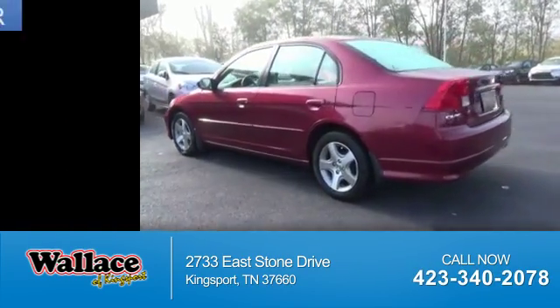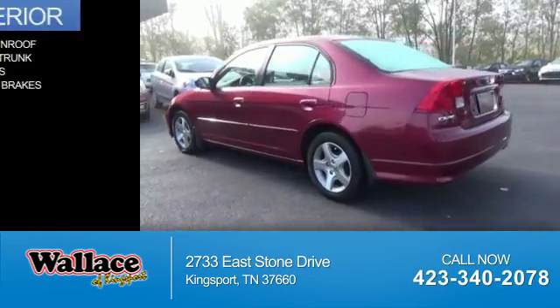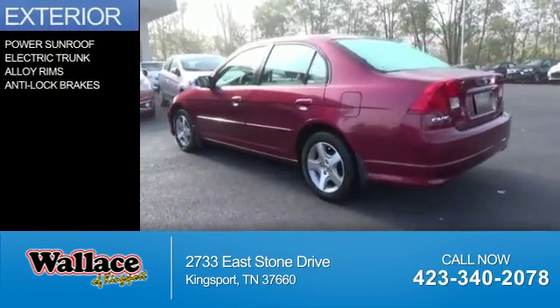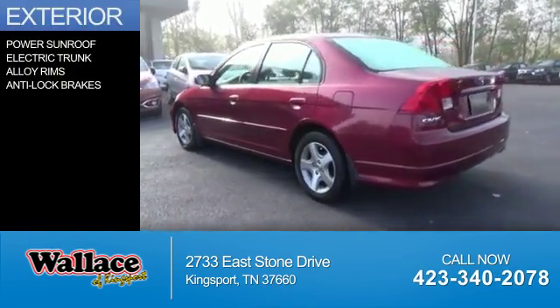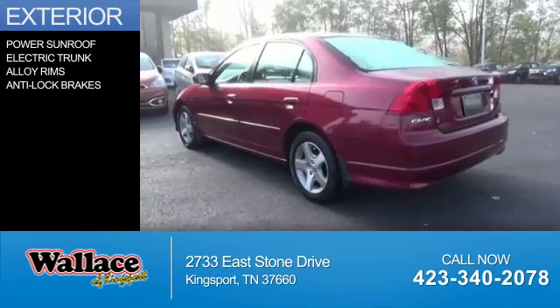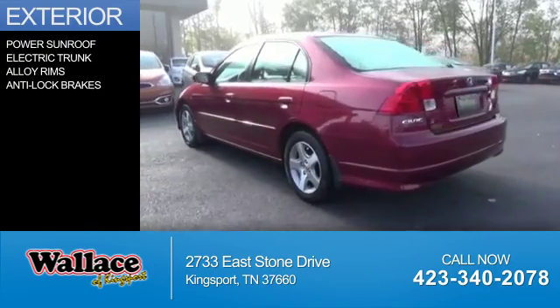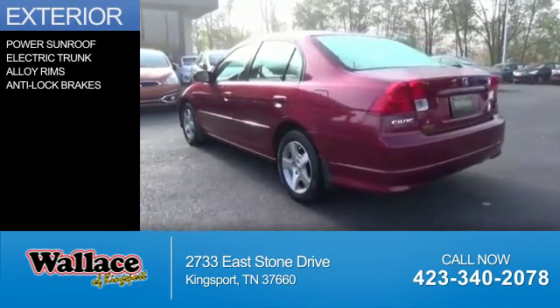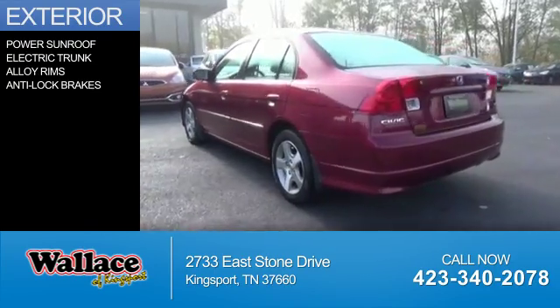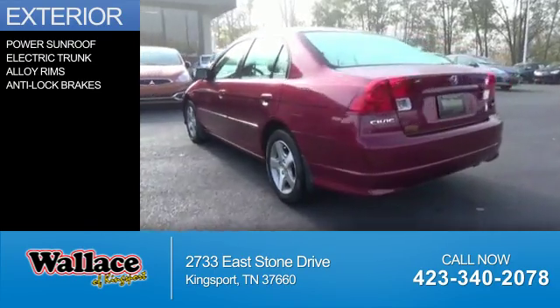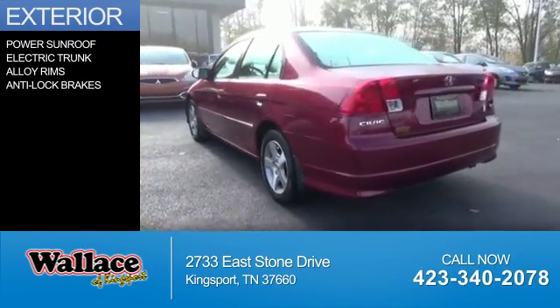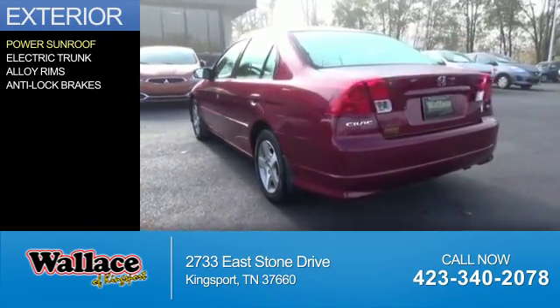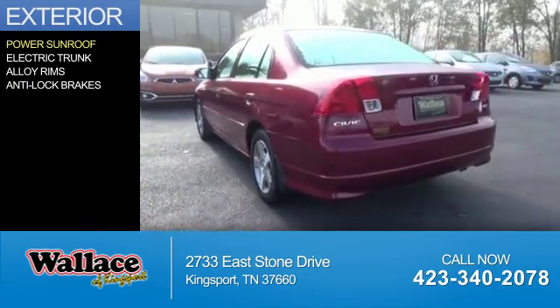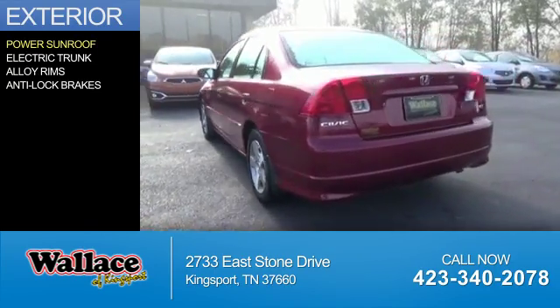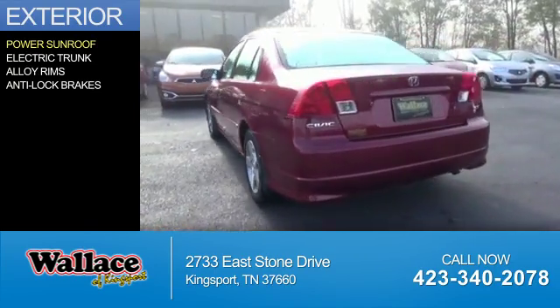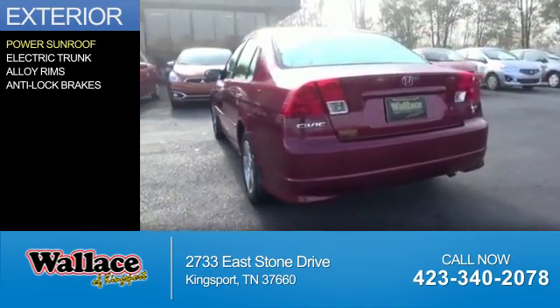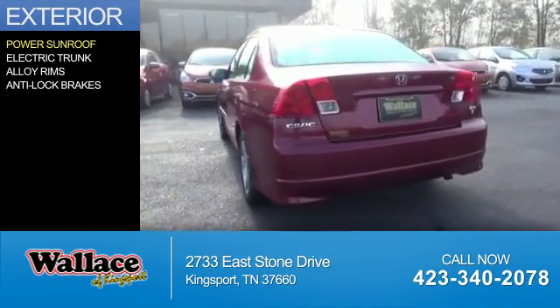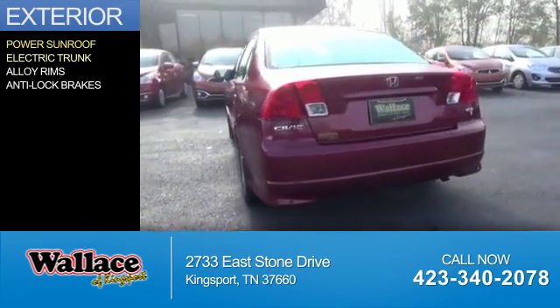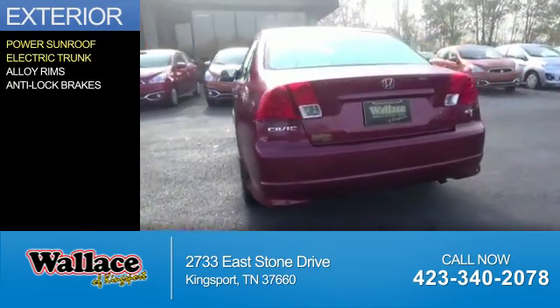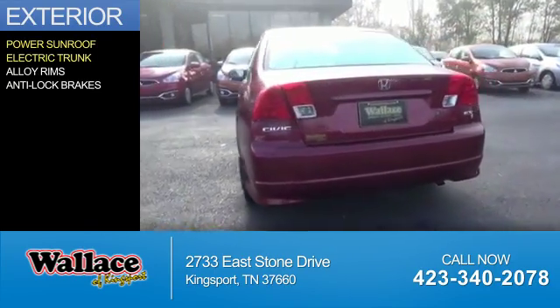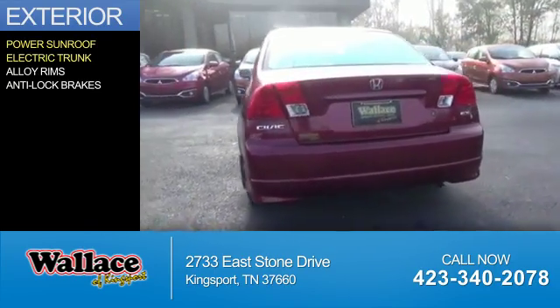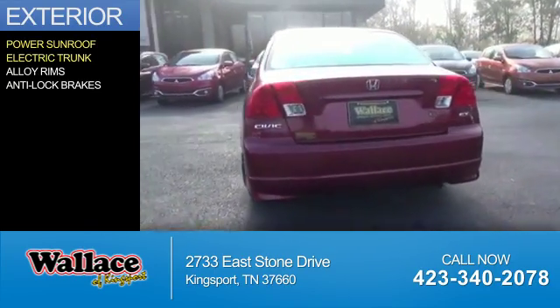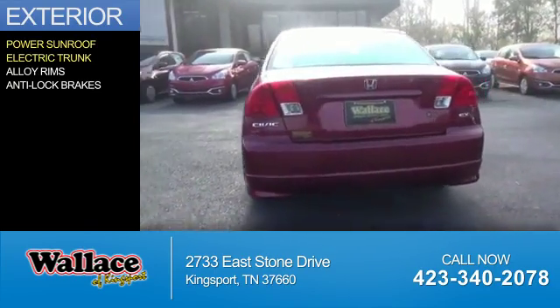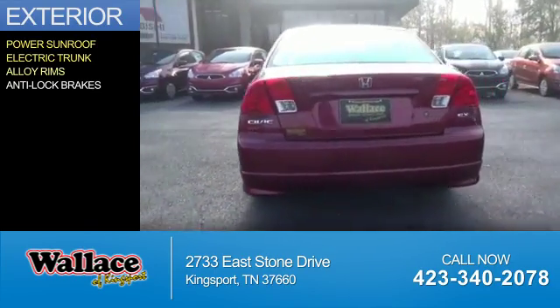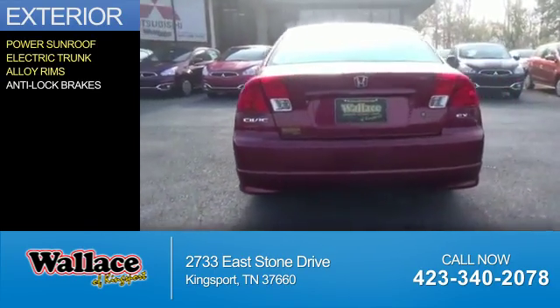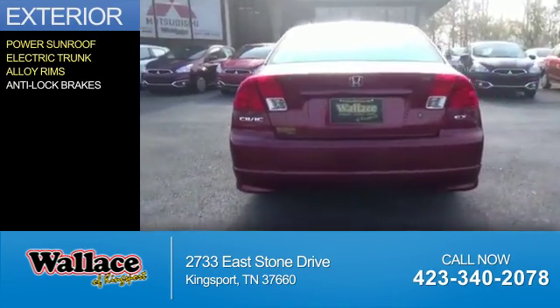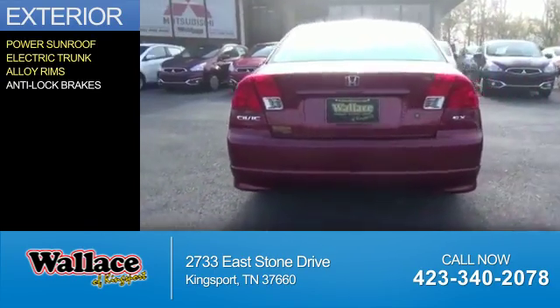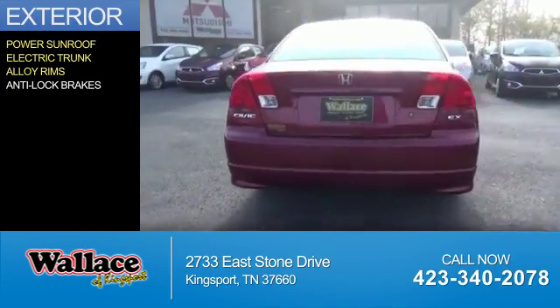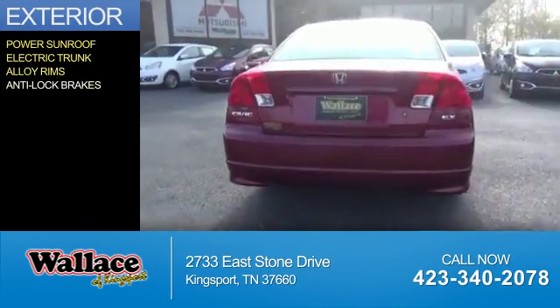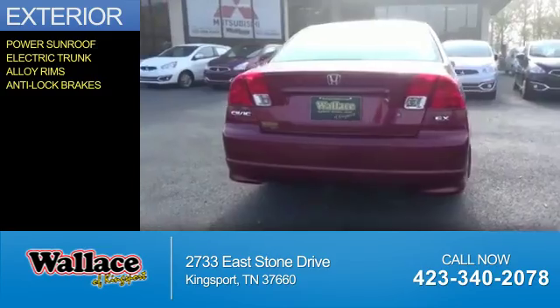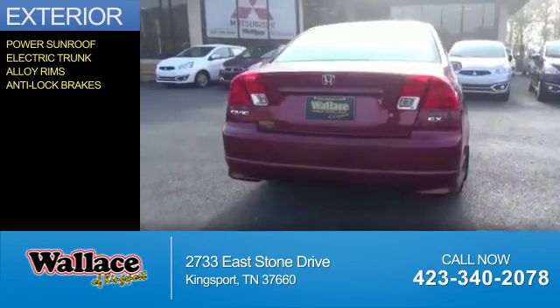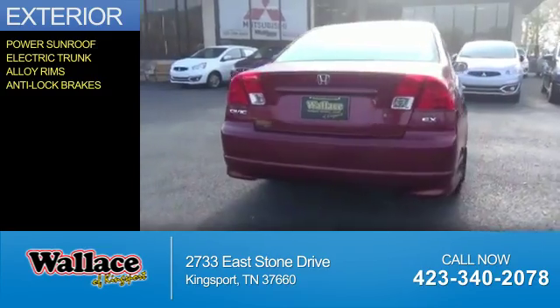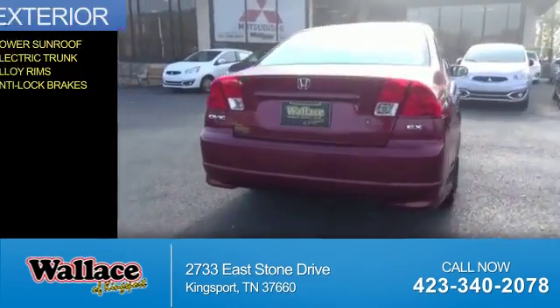The features include a power sunroof, electric trunk, alloy rims, and anti-lock brakes.